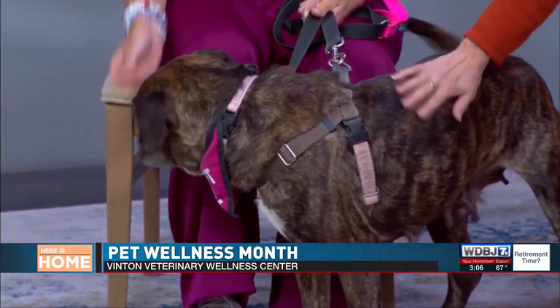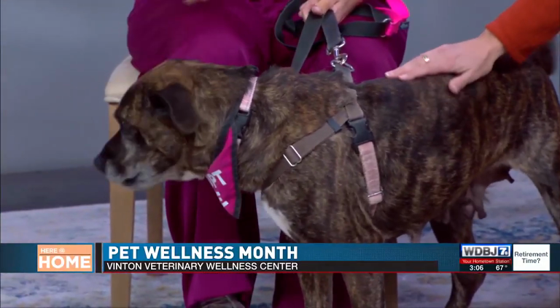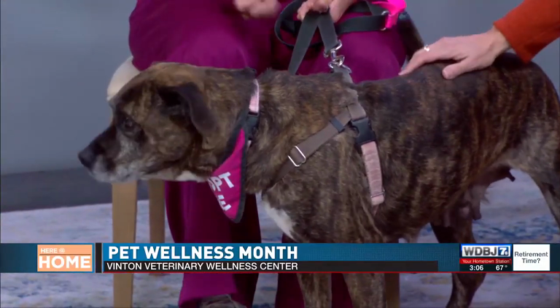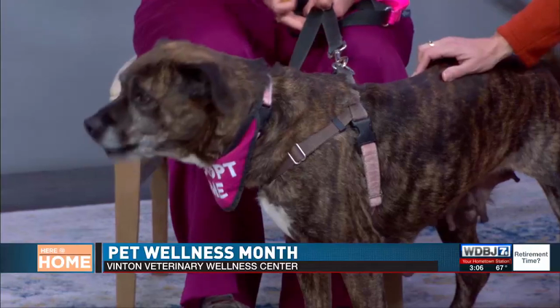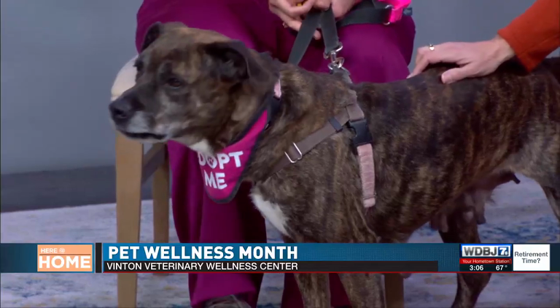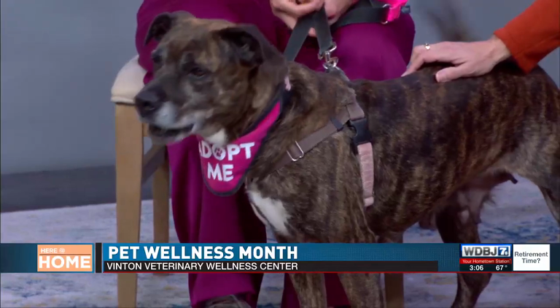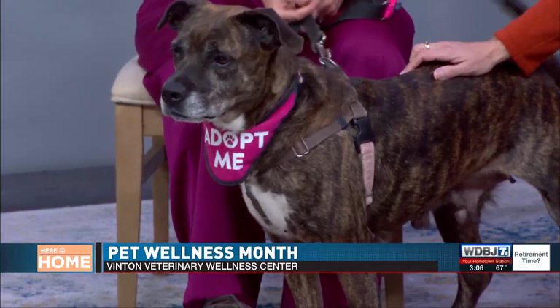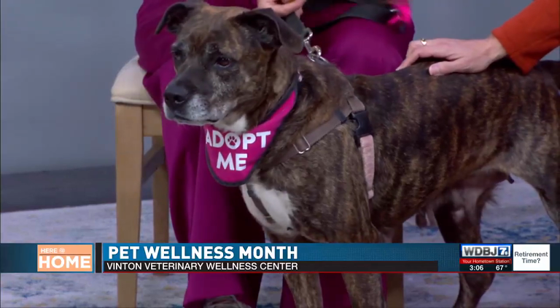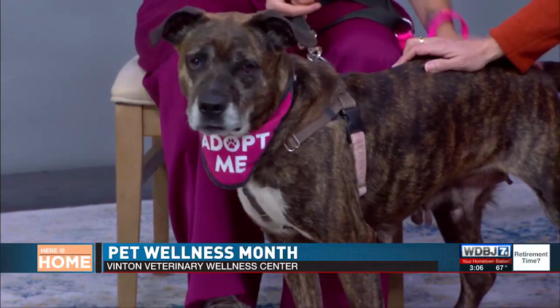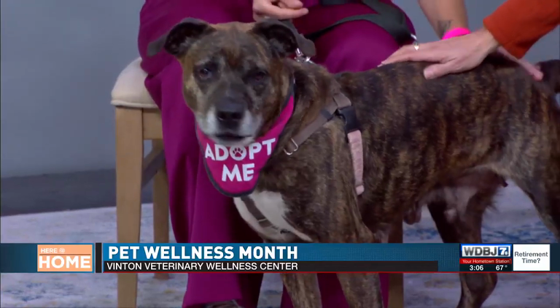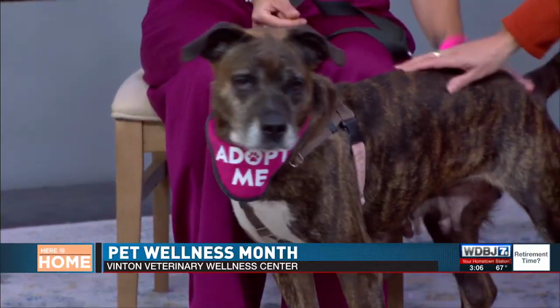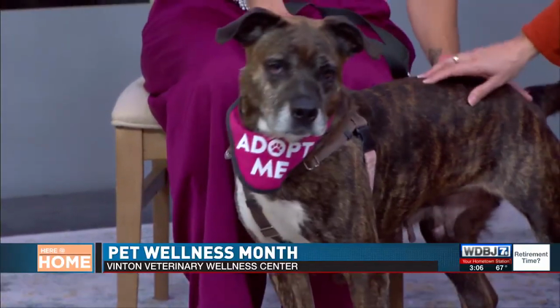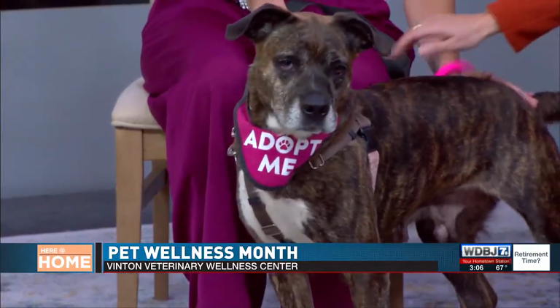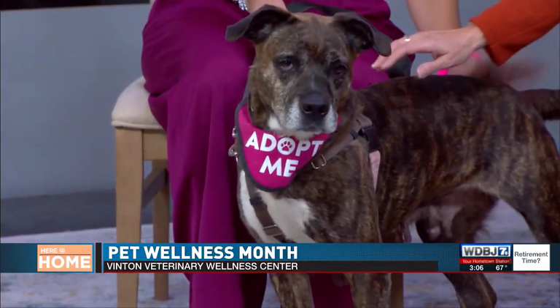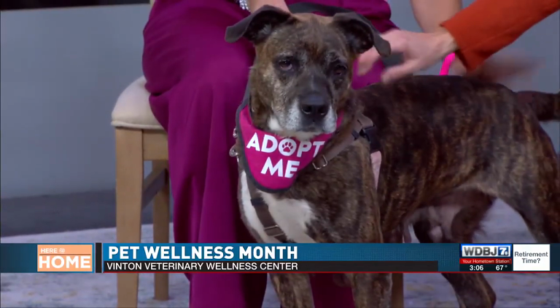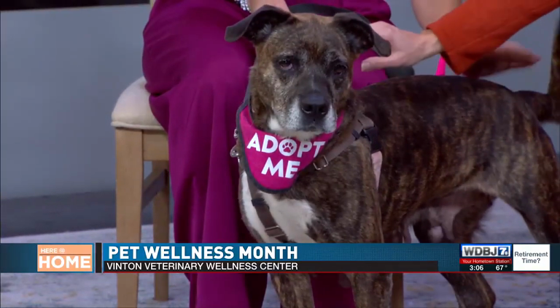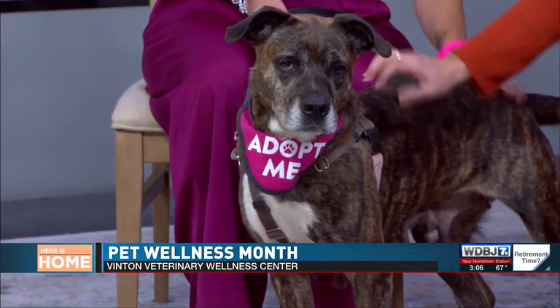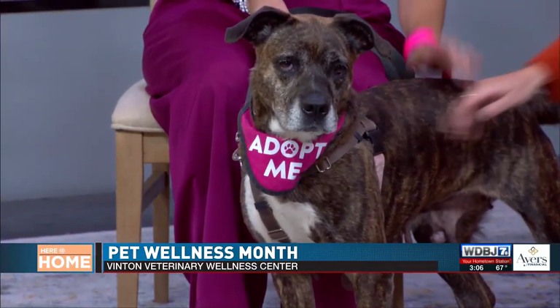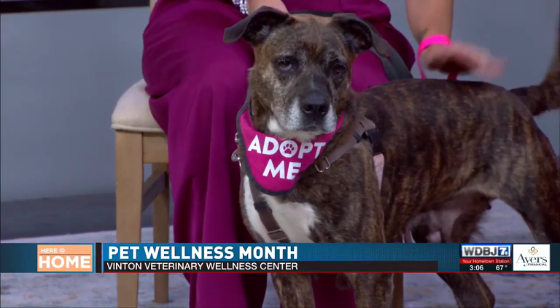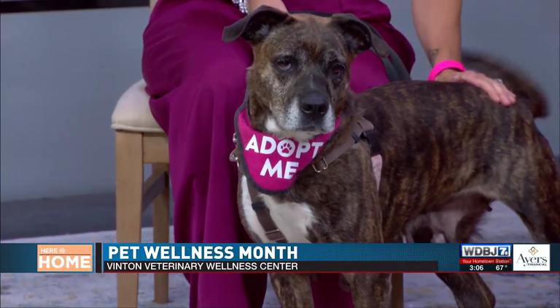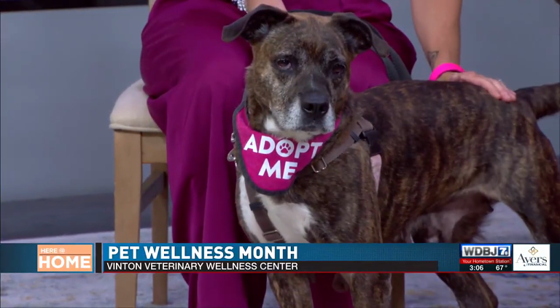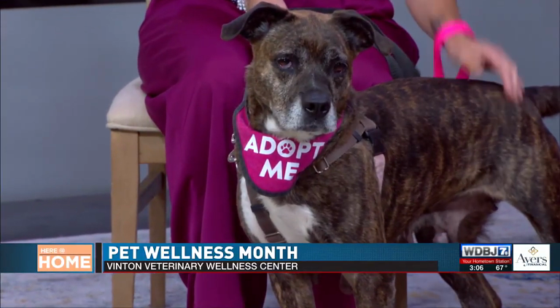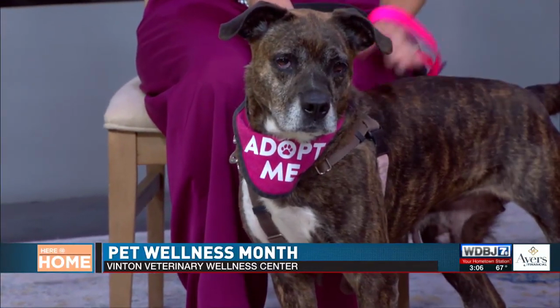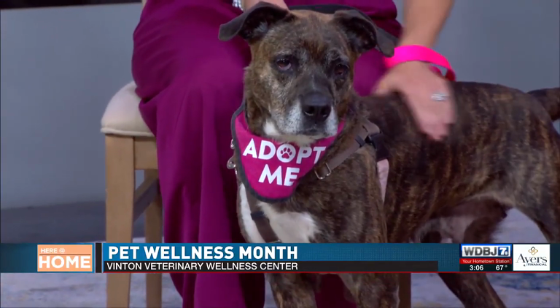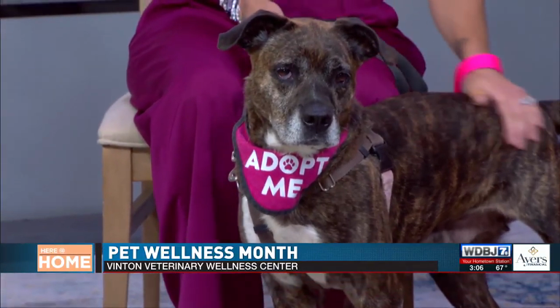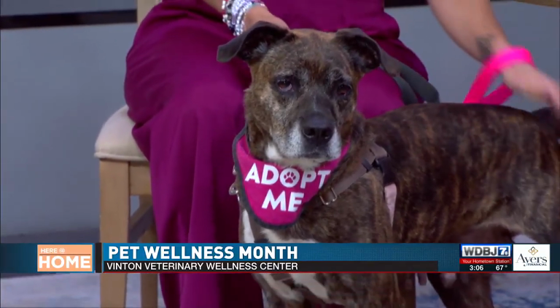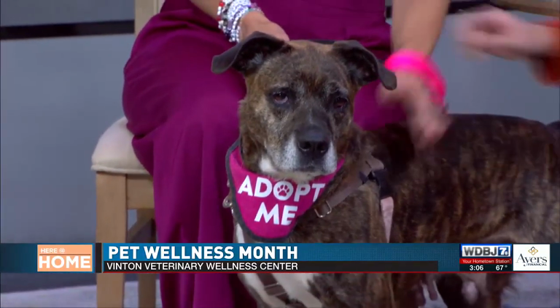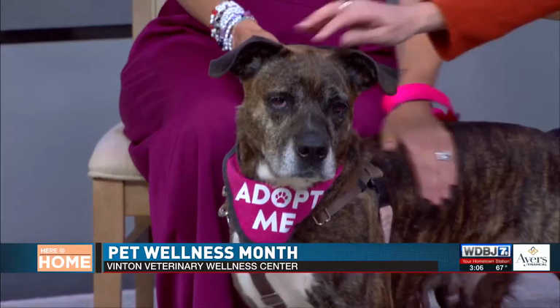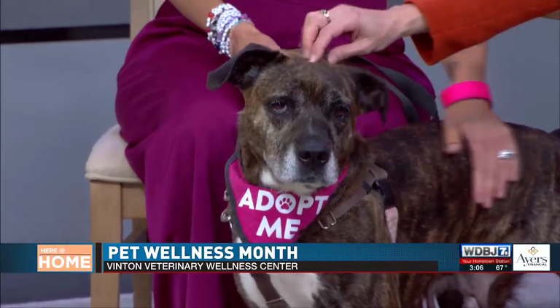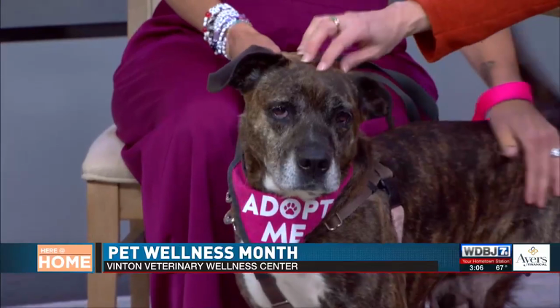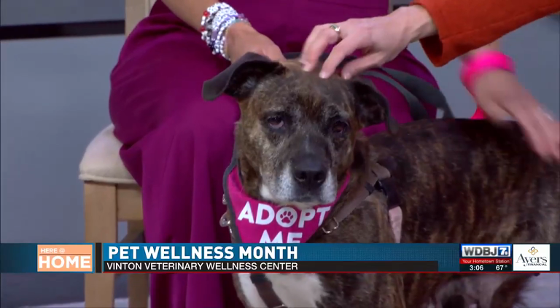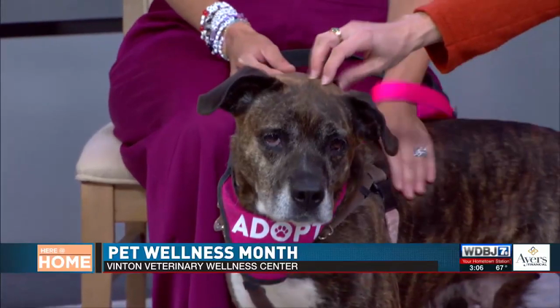She's available at the RCACP here in Roanoke. Look how beautiful she is — let's find her forever home!